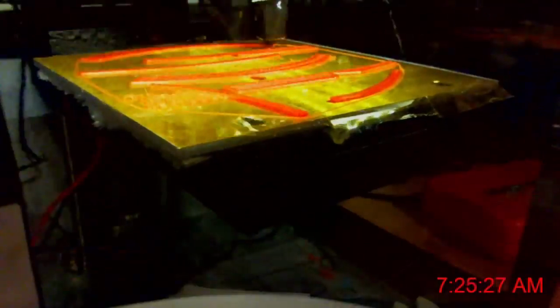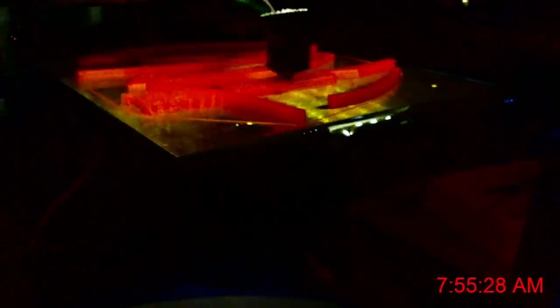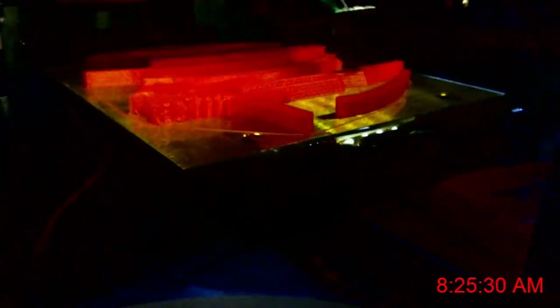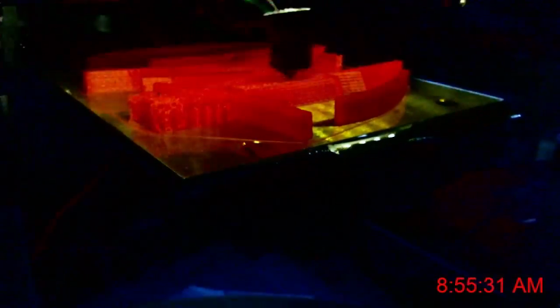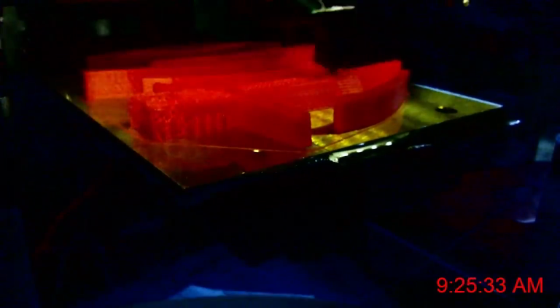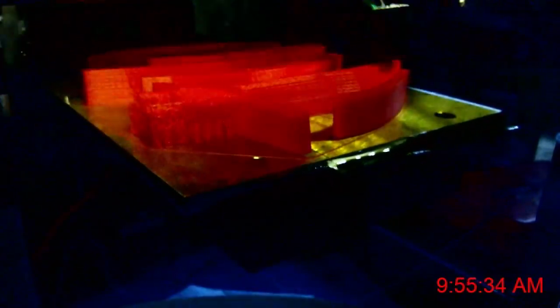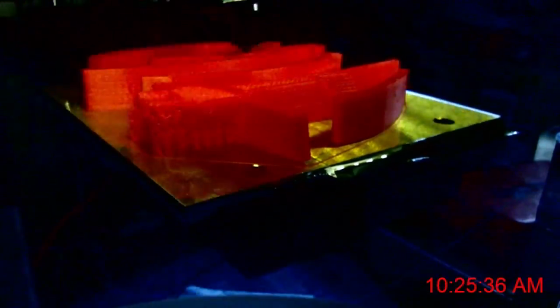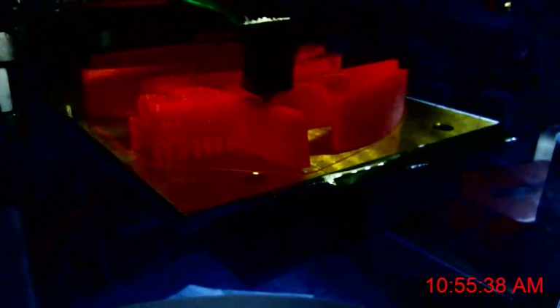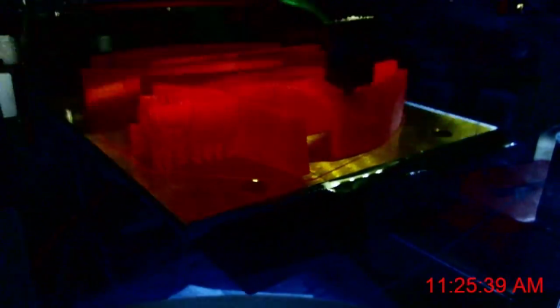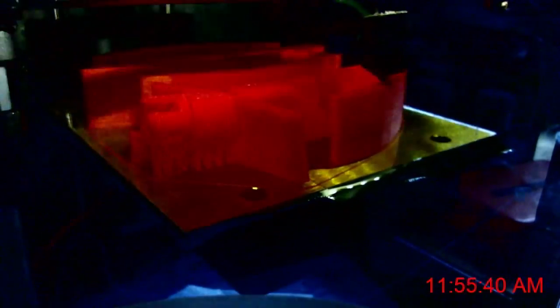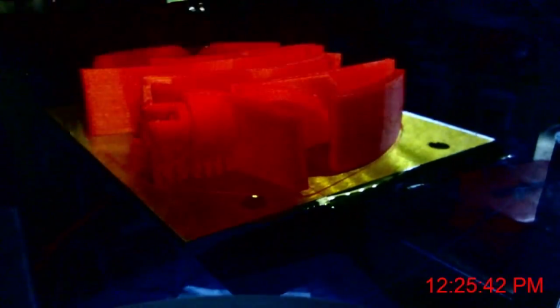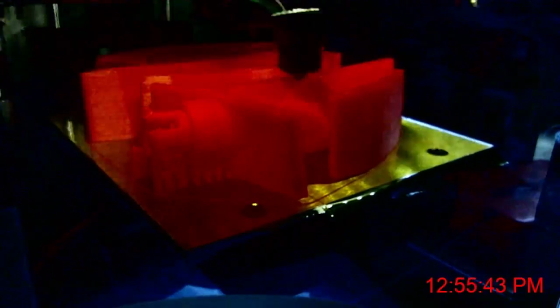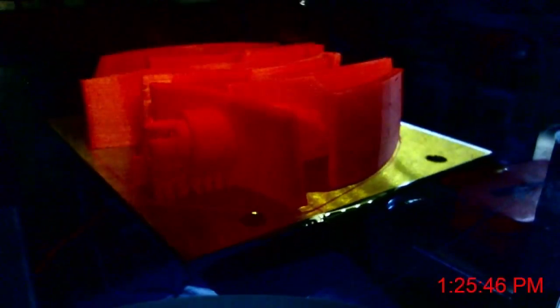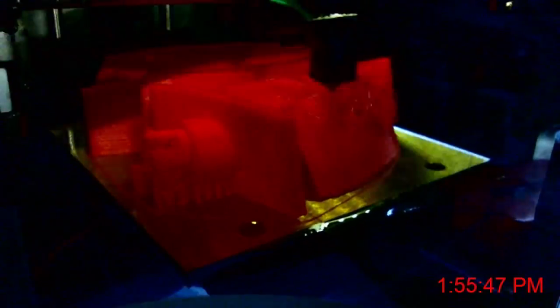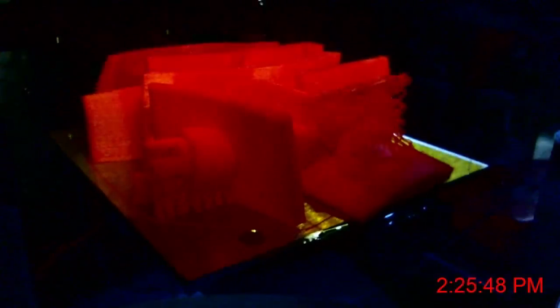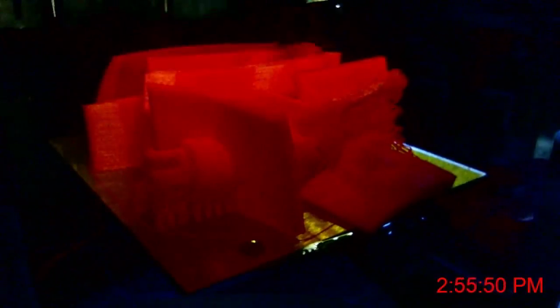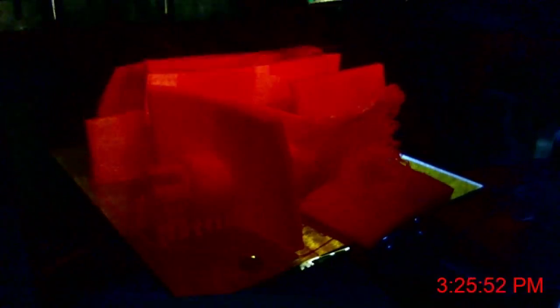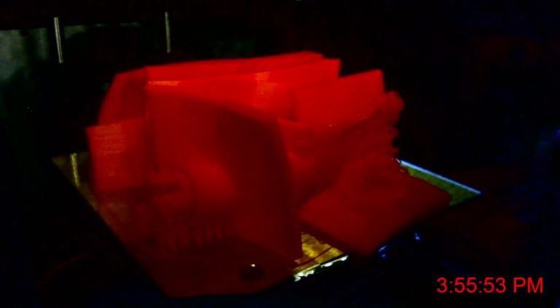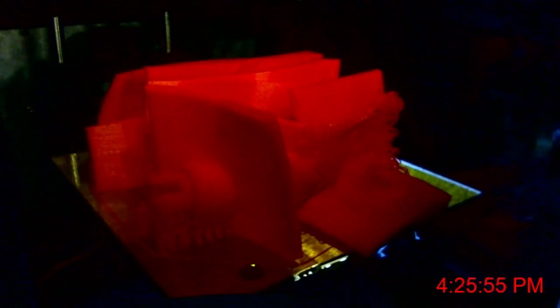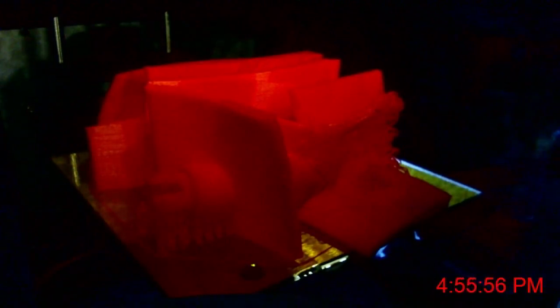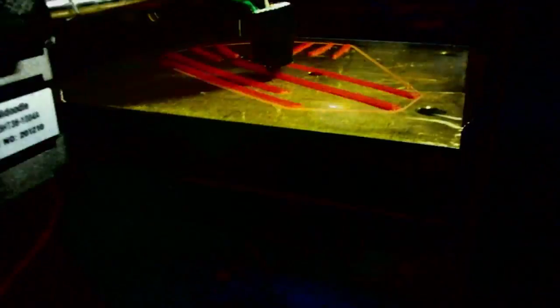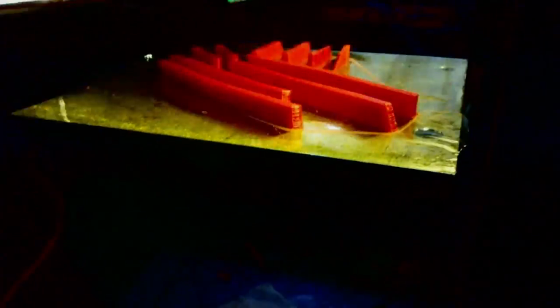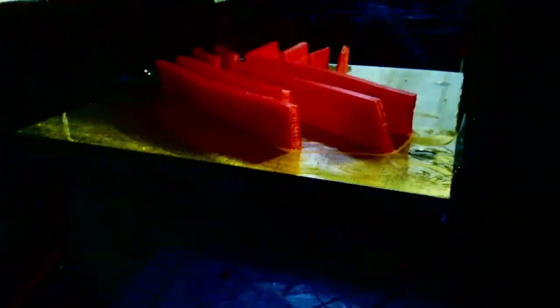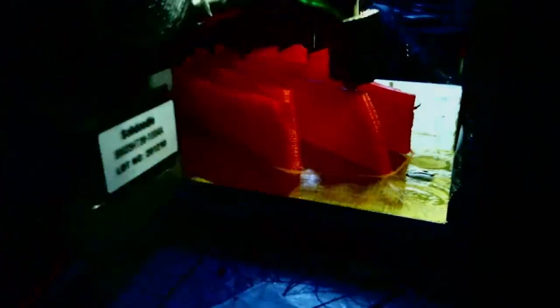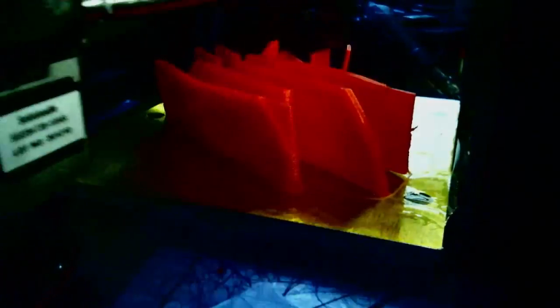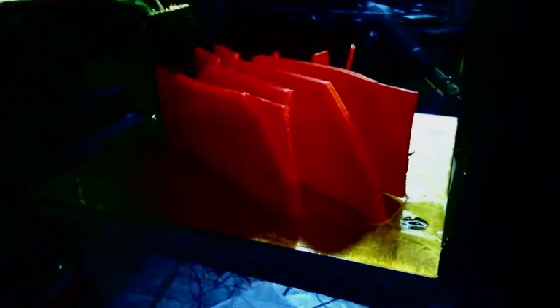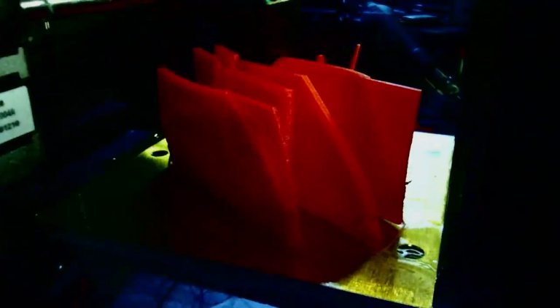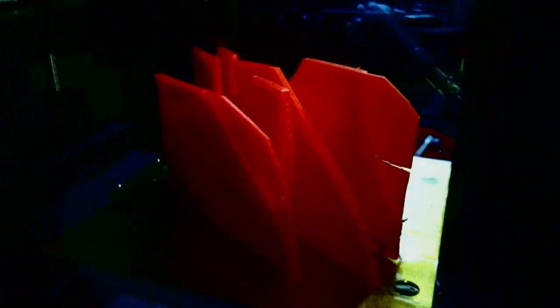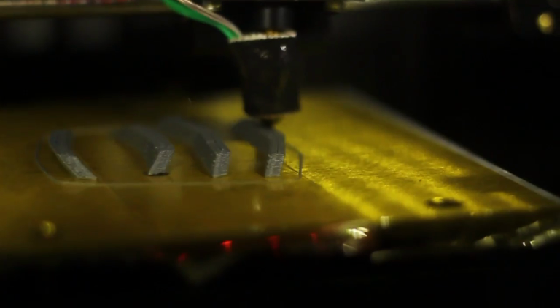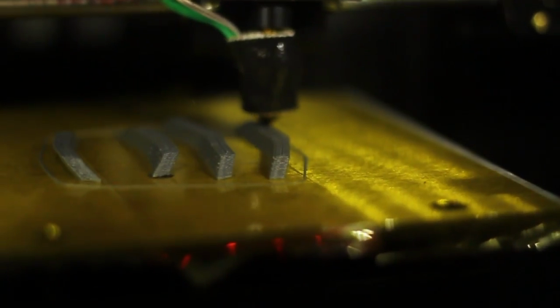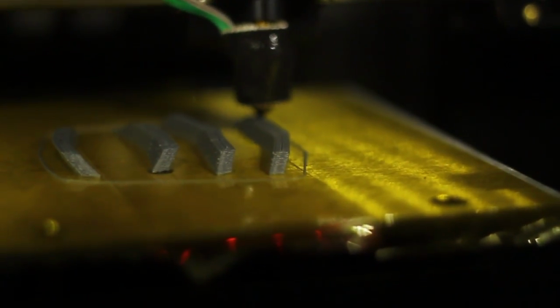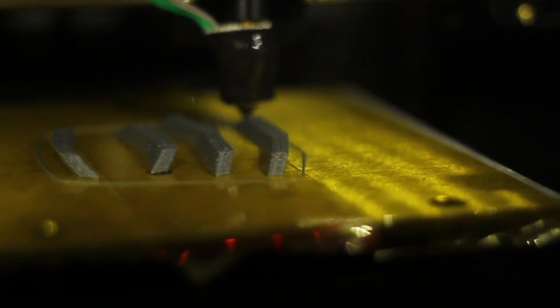A total of 55 individual parts needed to be printed to assemble this model. This took around 80 hours to print everything.